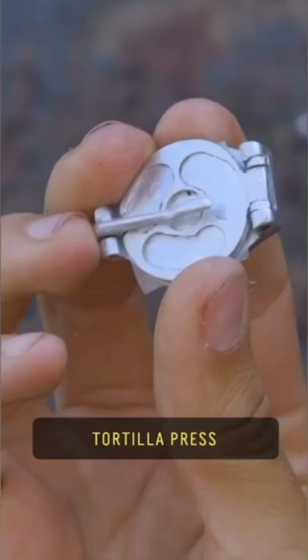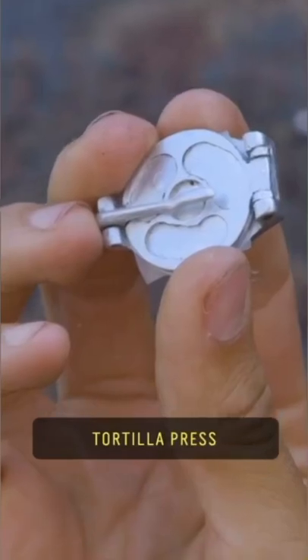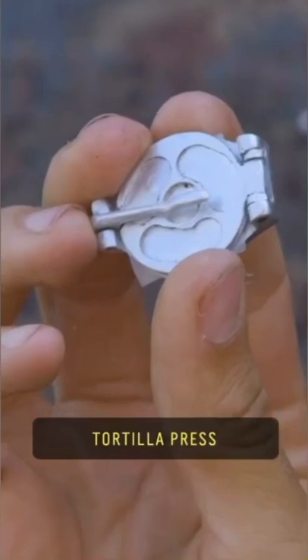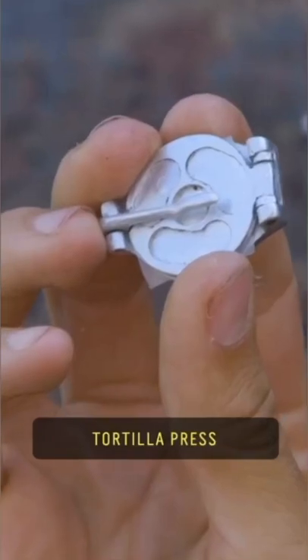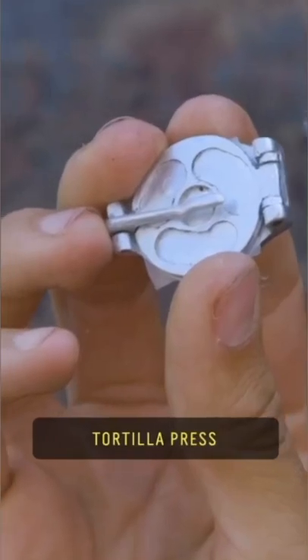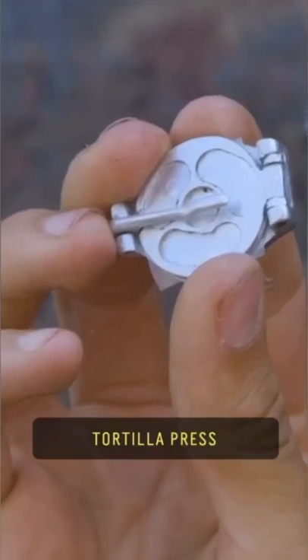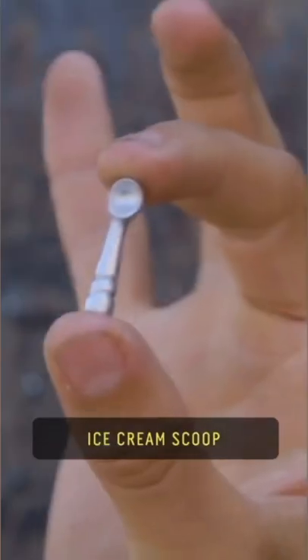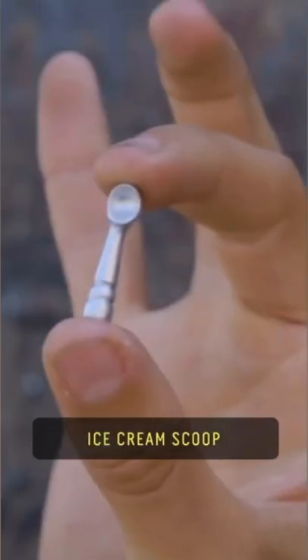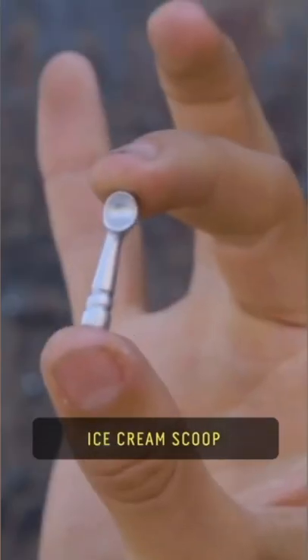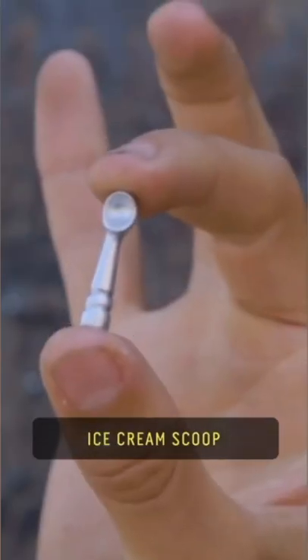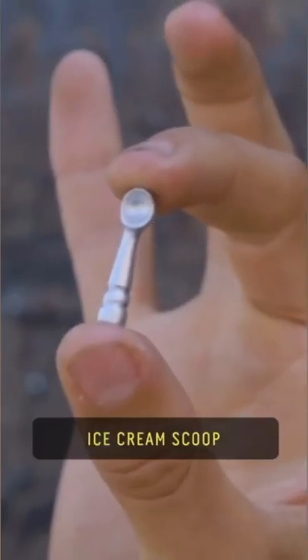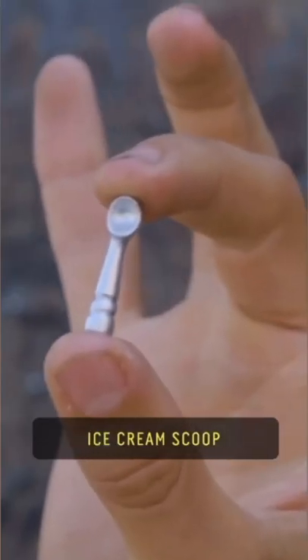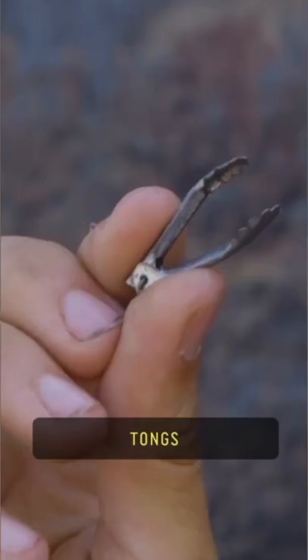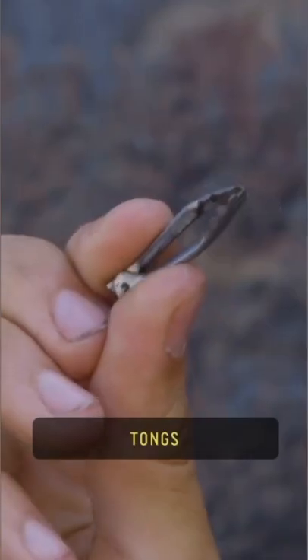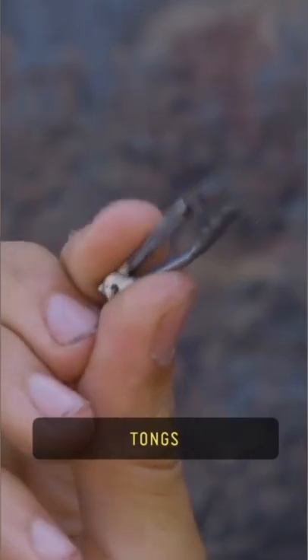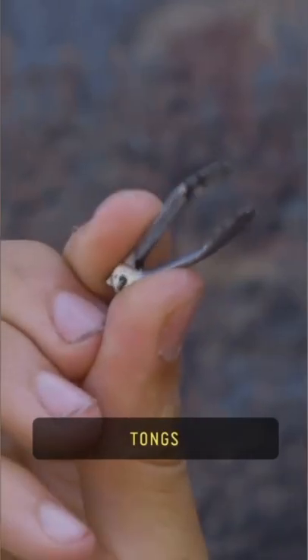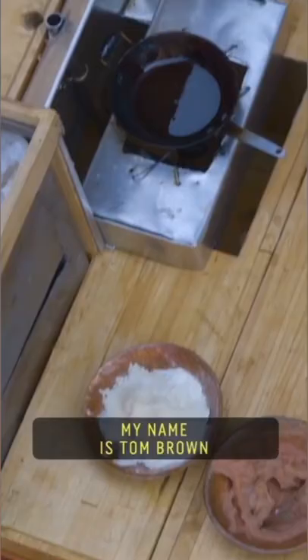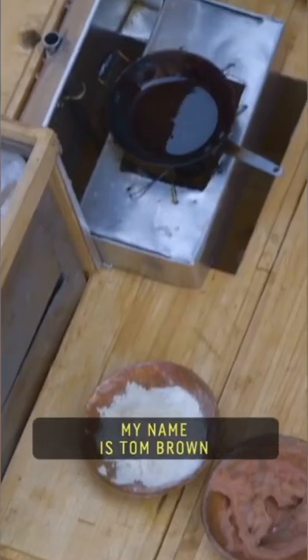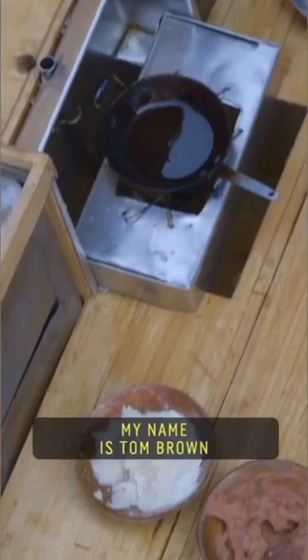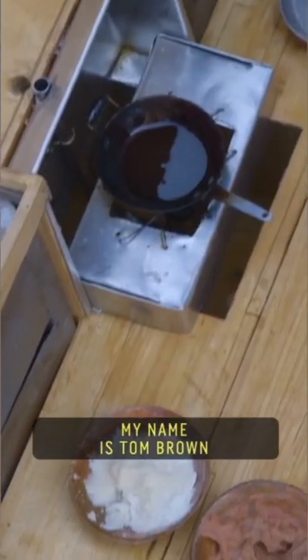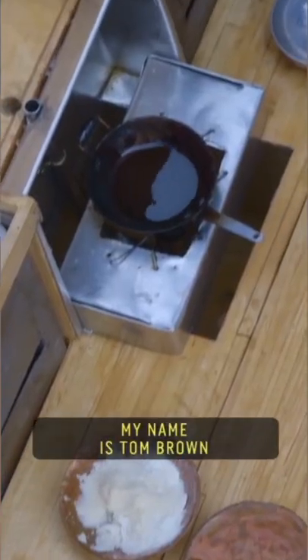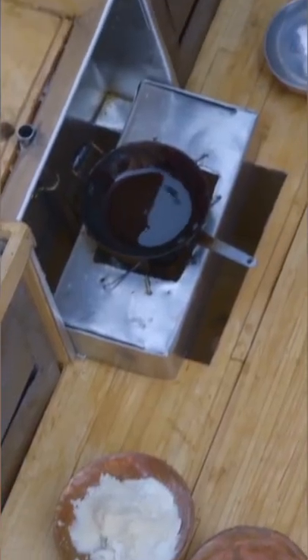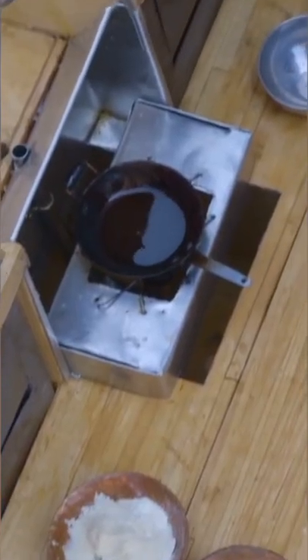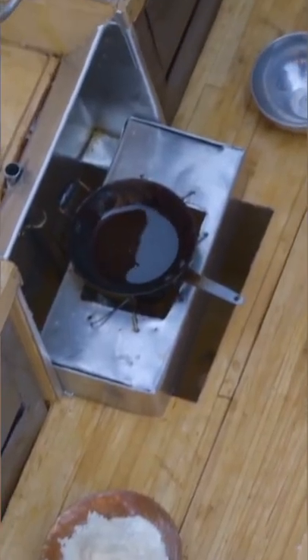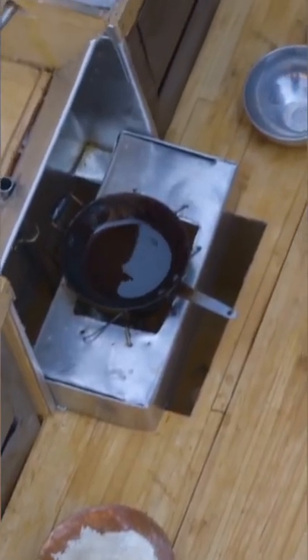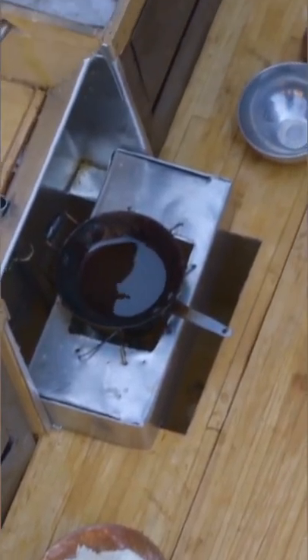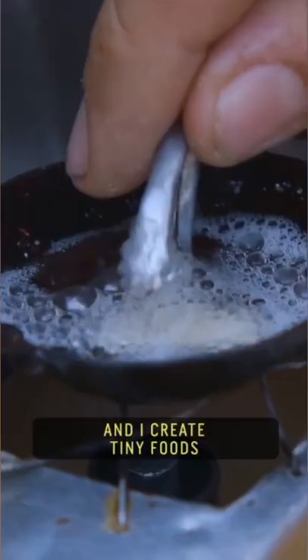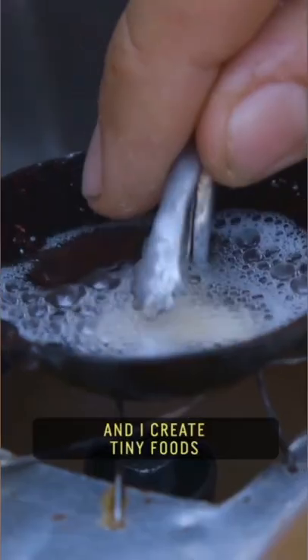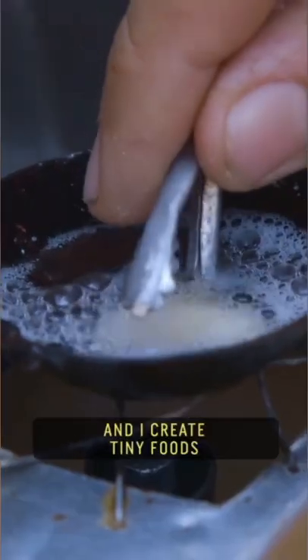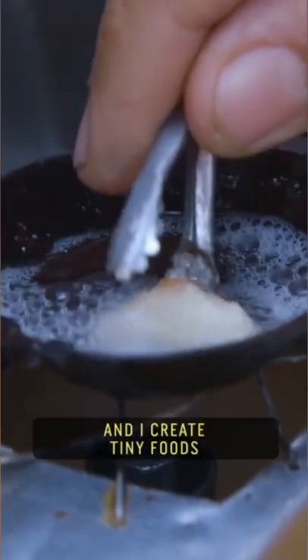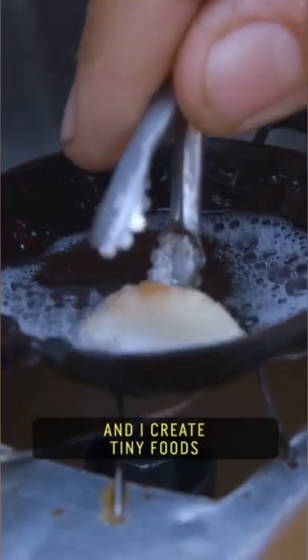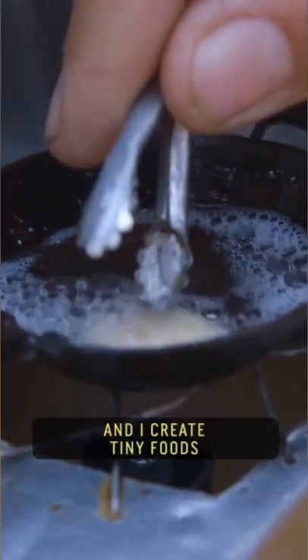Tortilla press, ice cream scoop, tongs. My name is Tom Brown, and I create Tiny Foods.